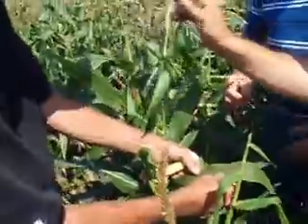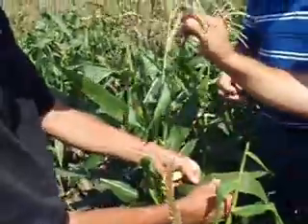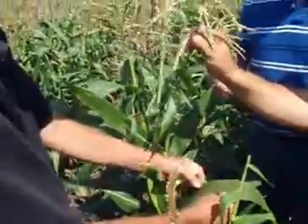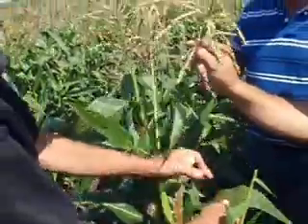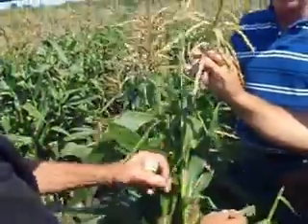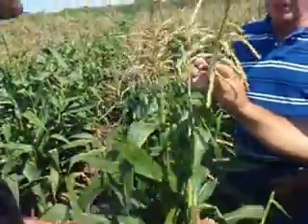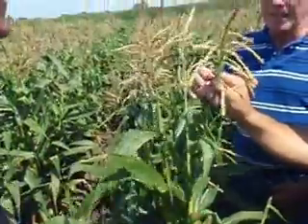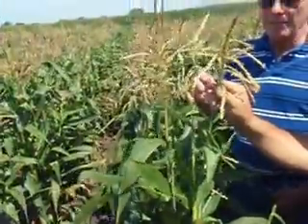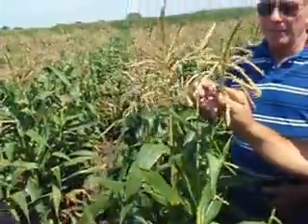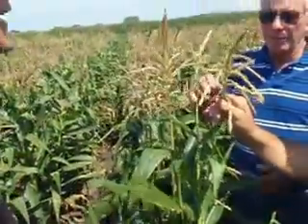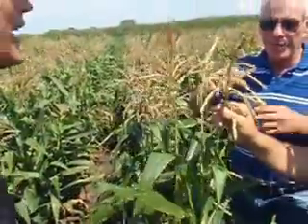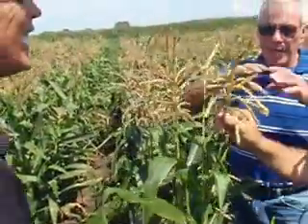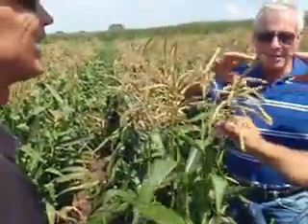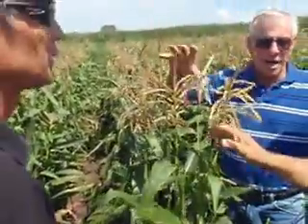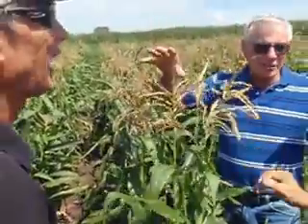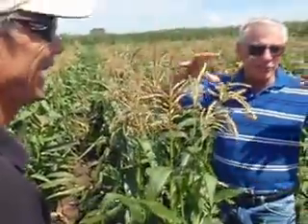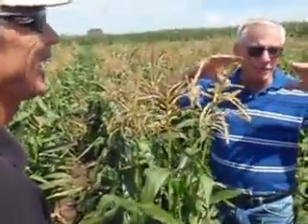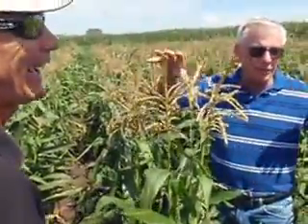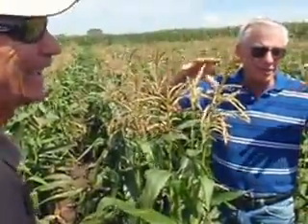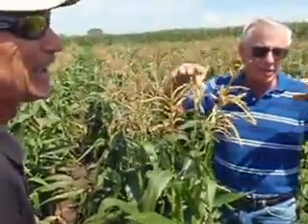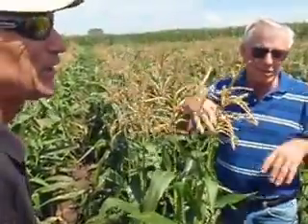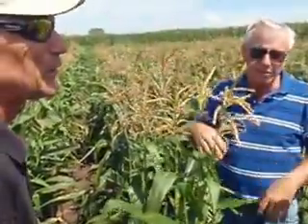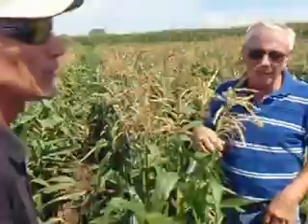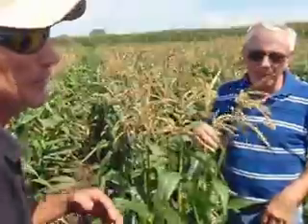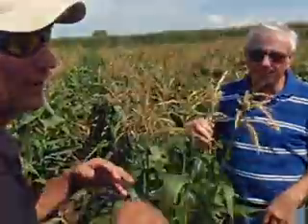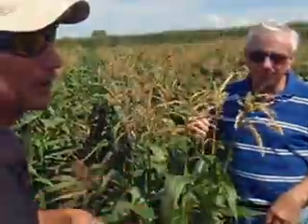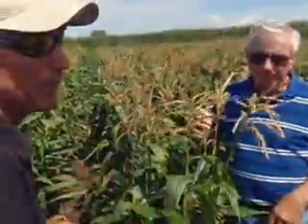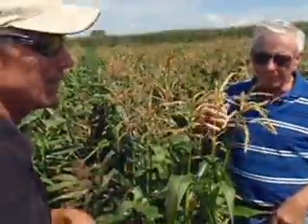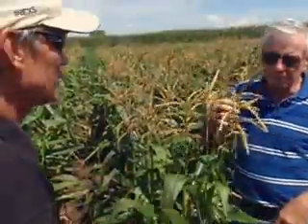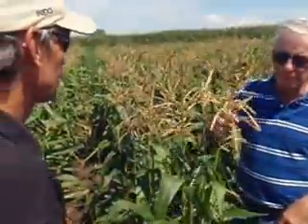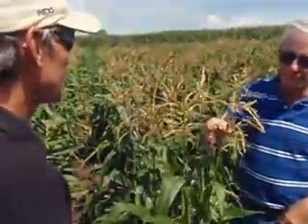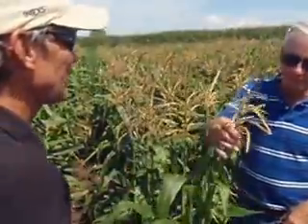If you get in these fields at the right time, it's just a haze of pollen floating around. You'll come in here when it's pollinating and it'll turn yellow.